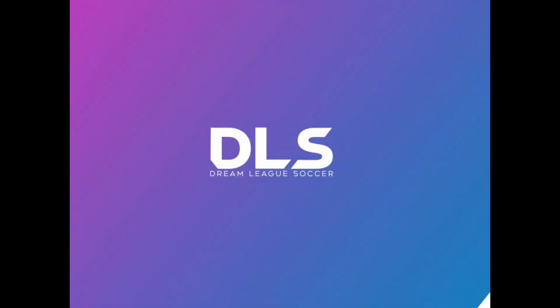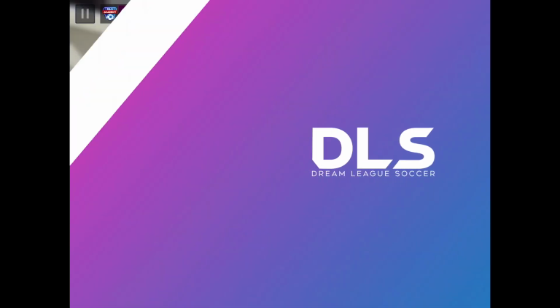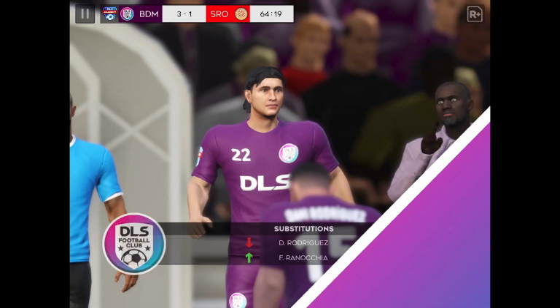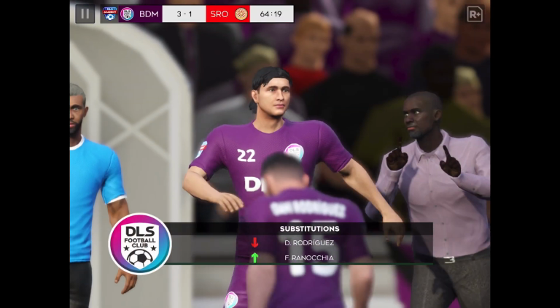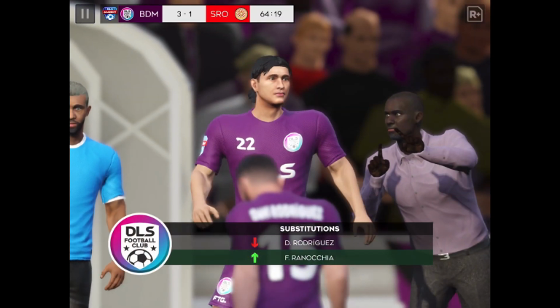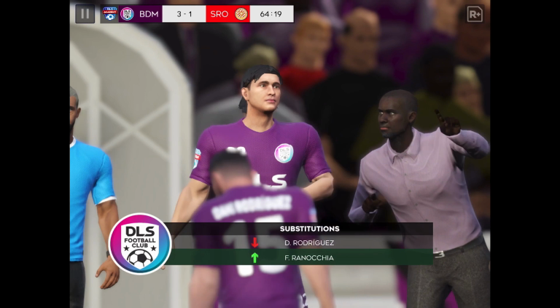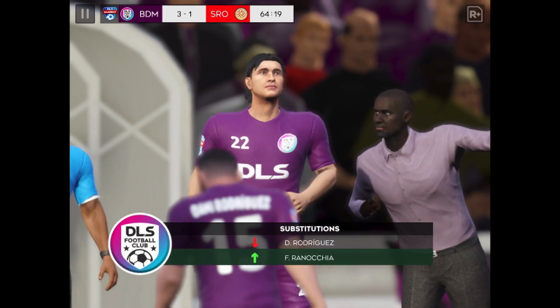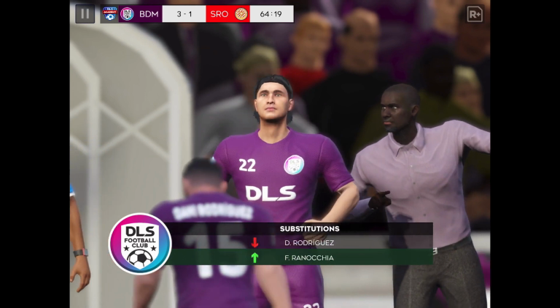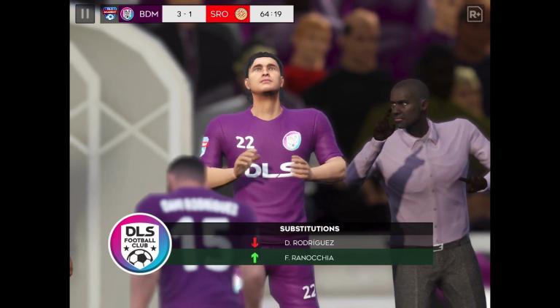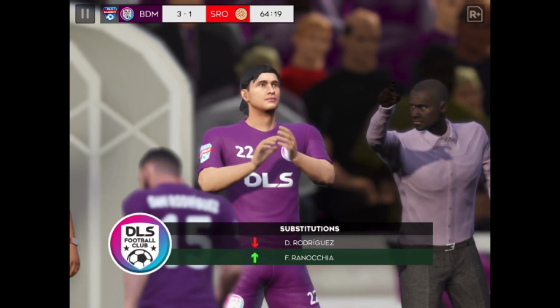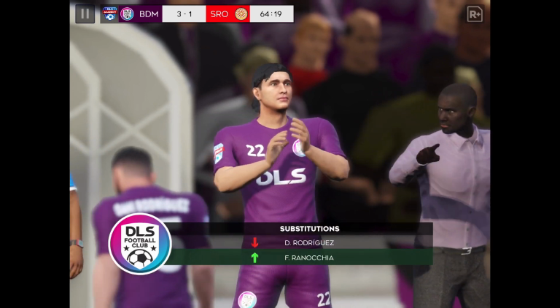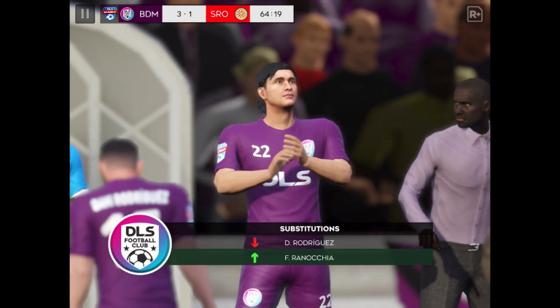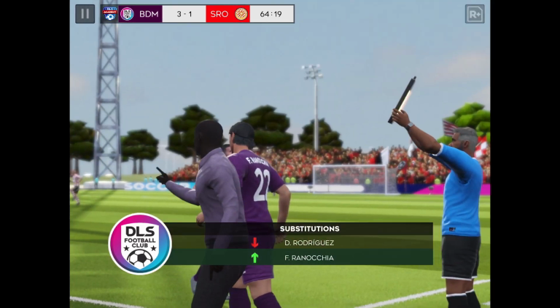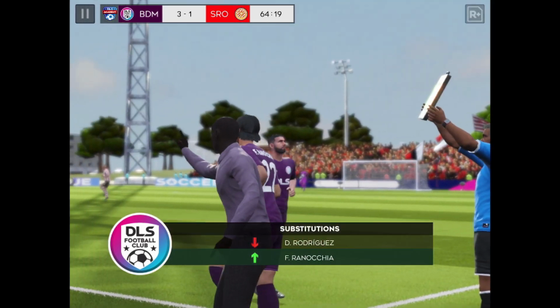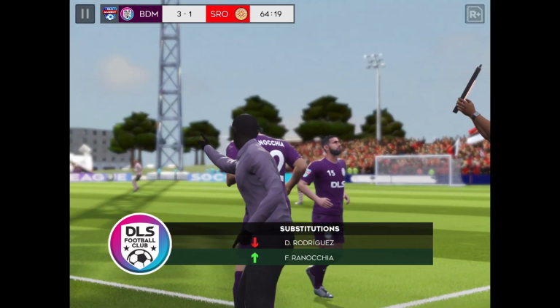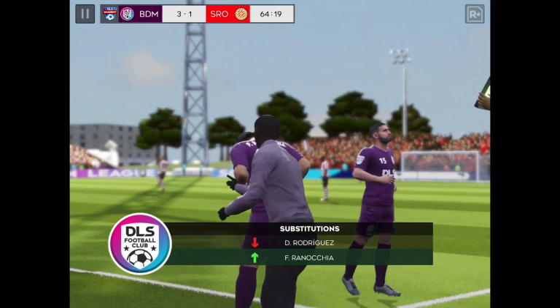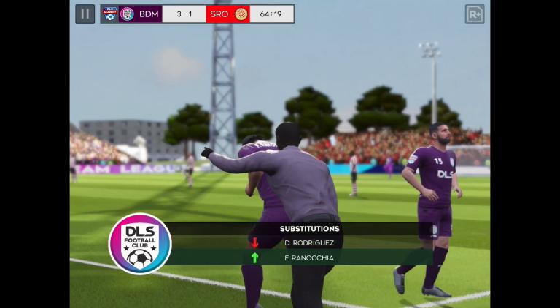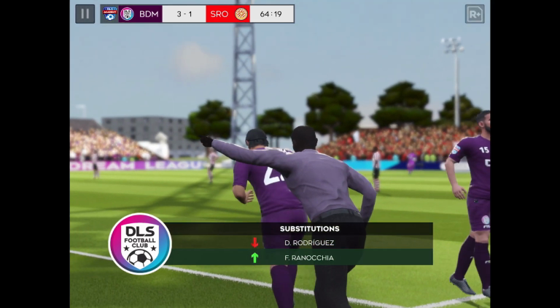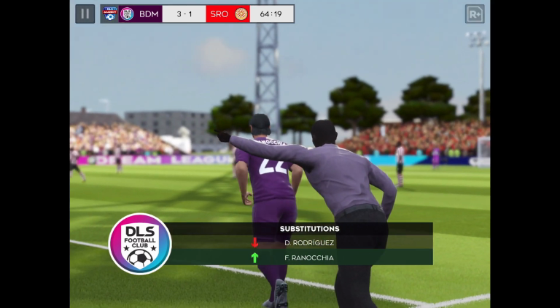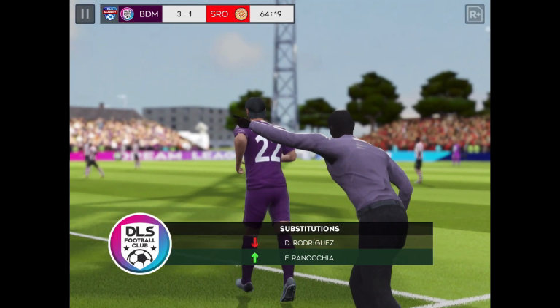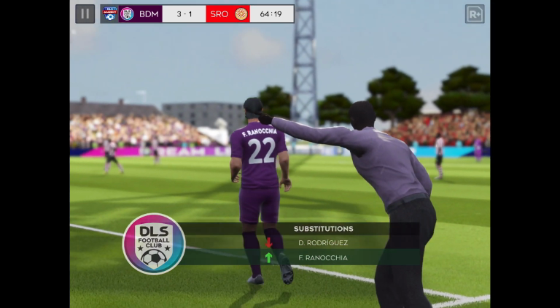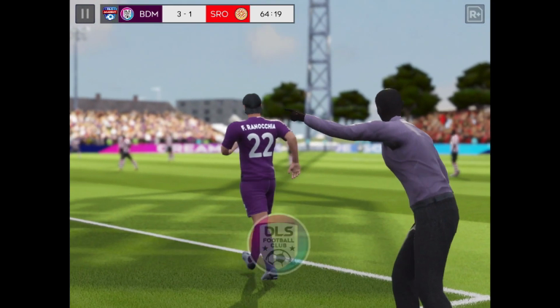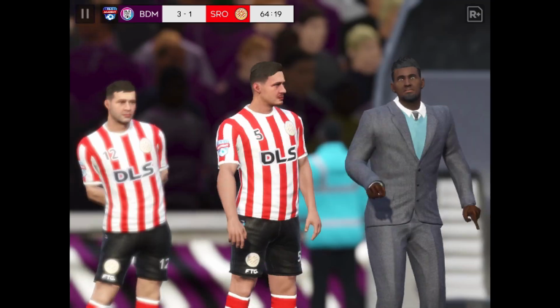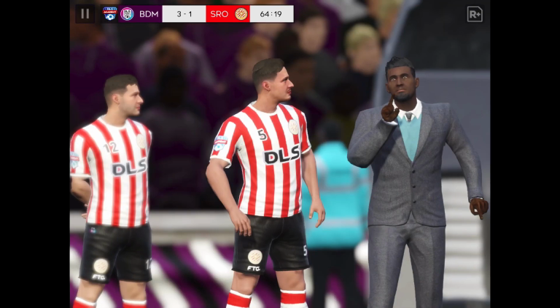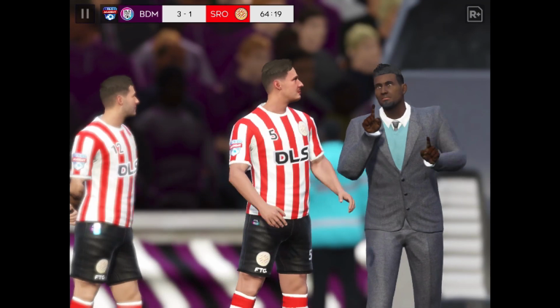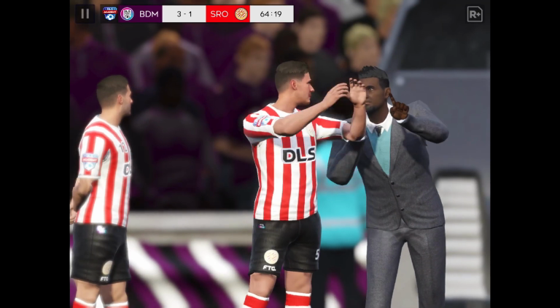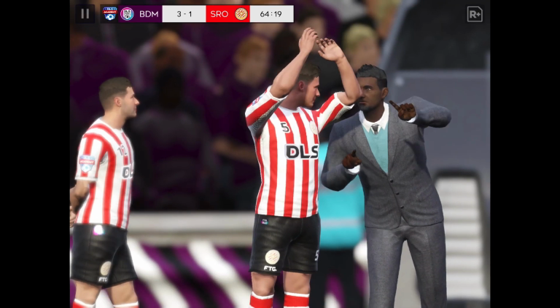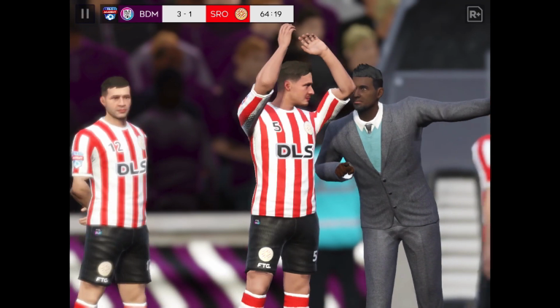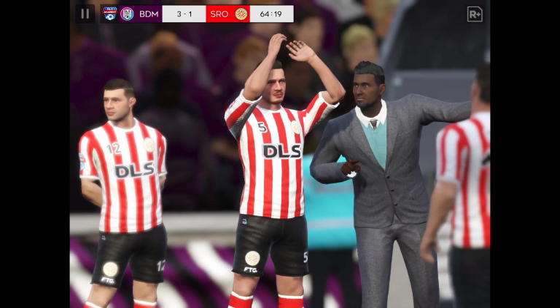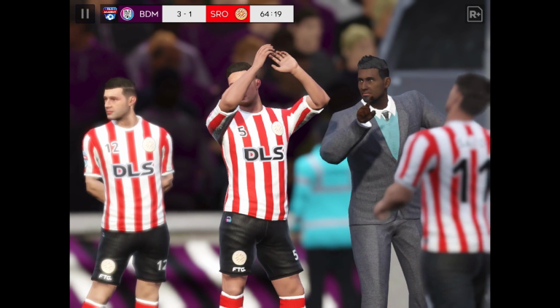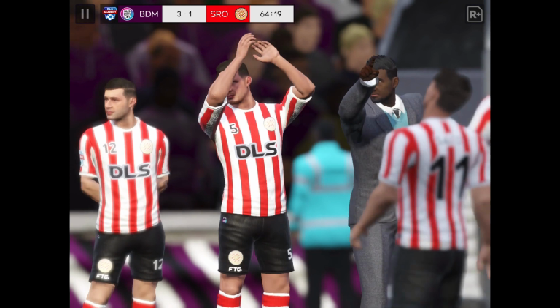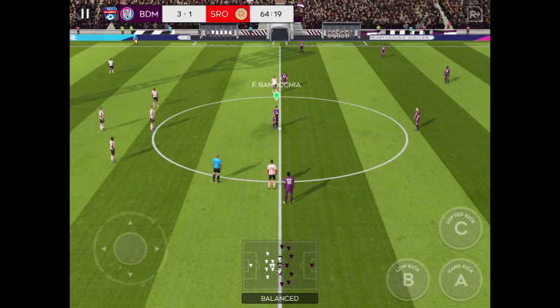The coach is changing things around — it's going to be a double substitution today.